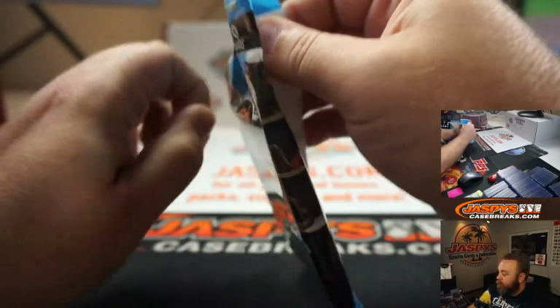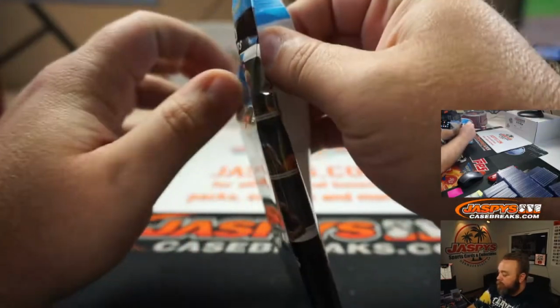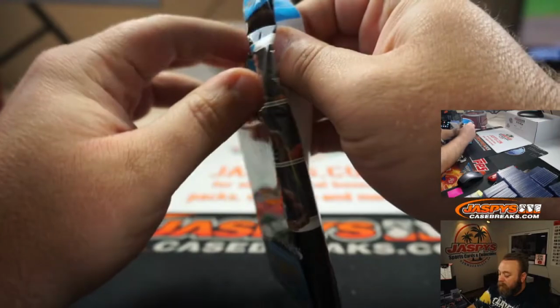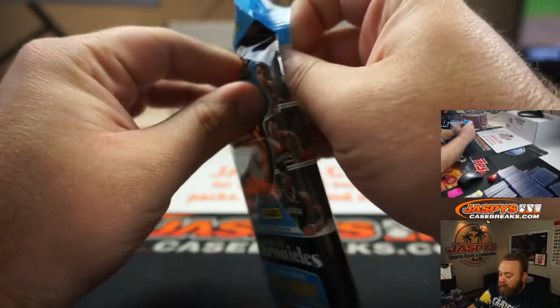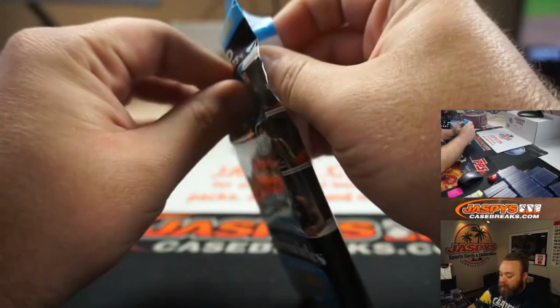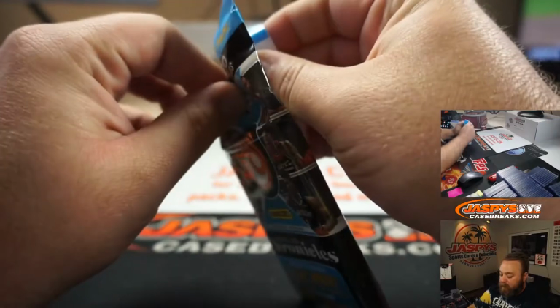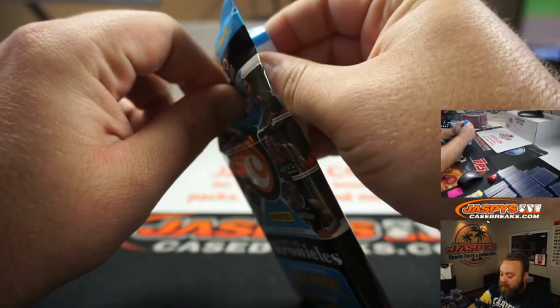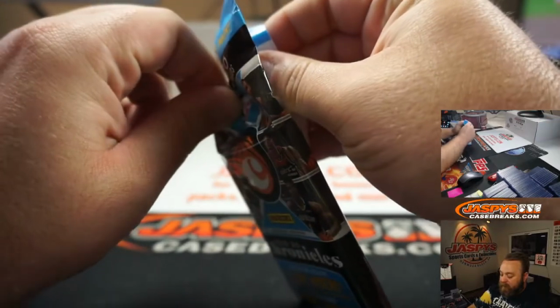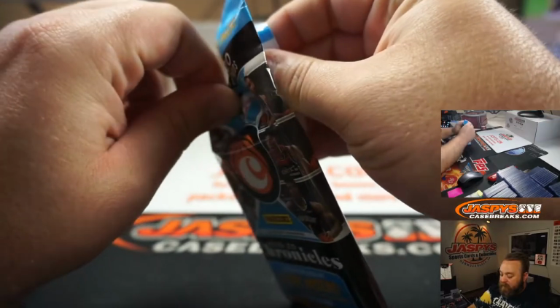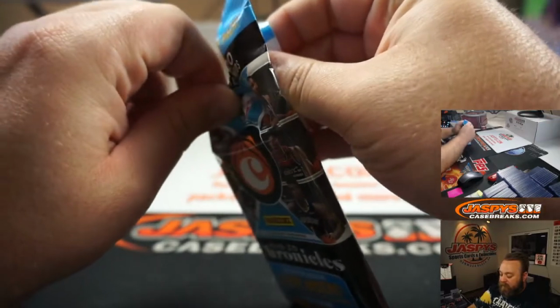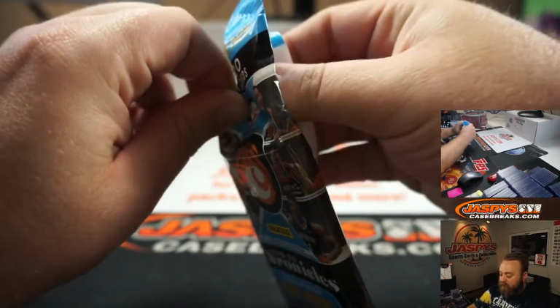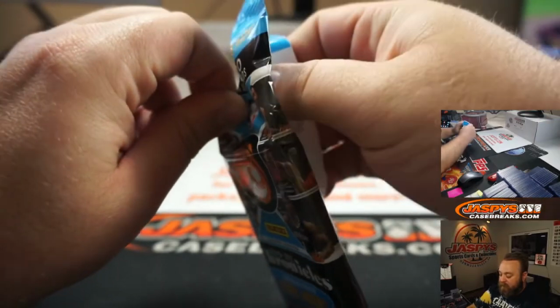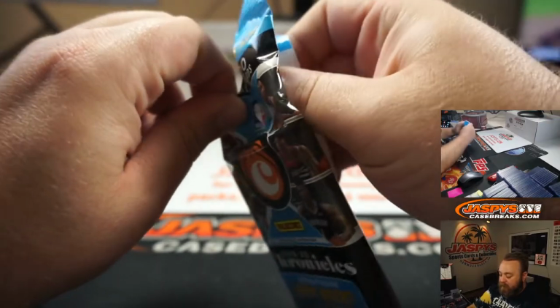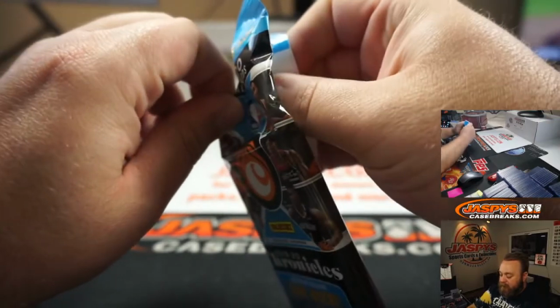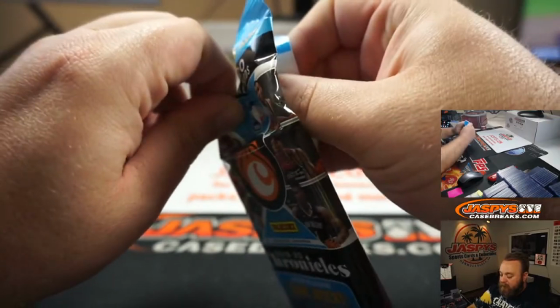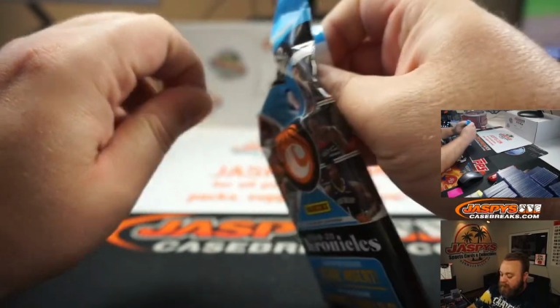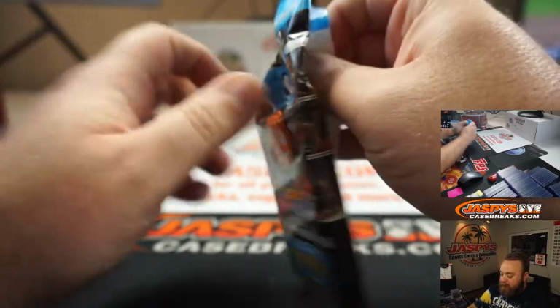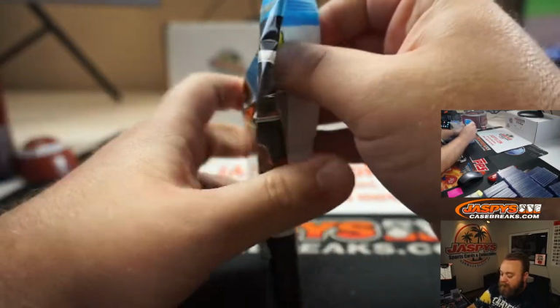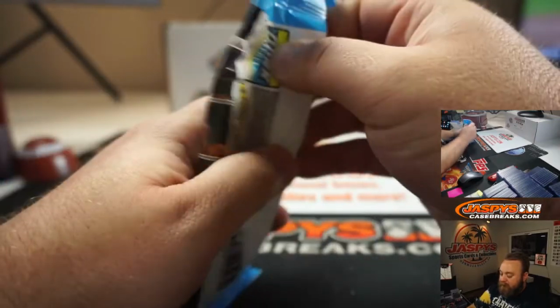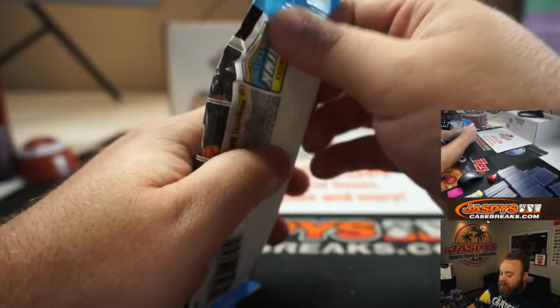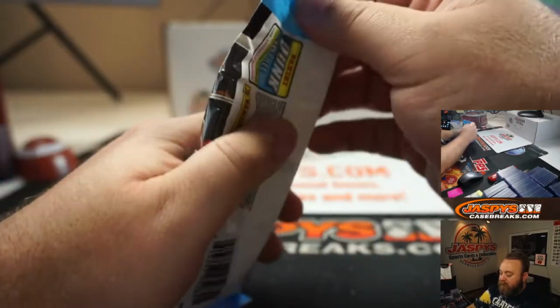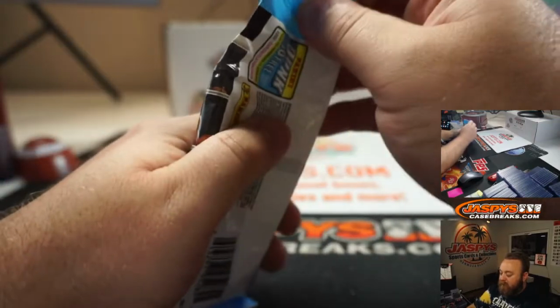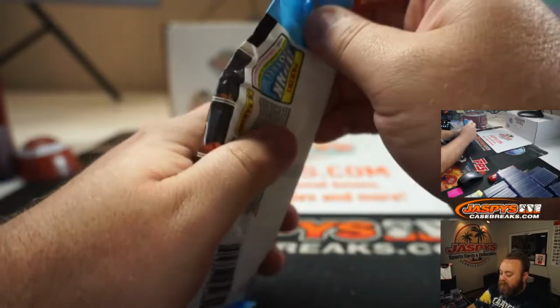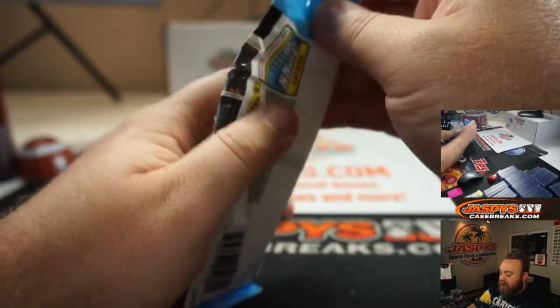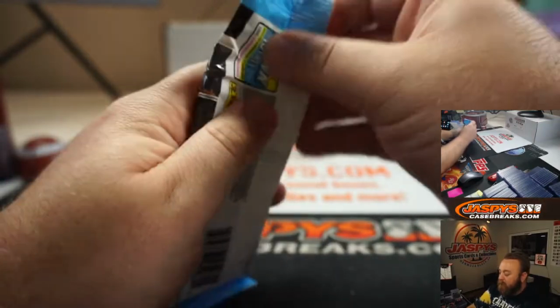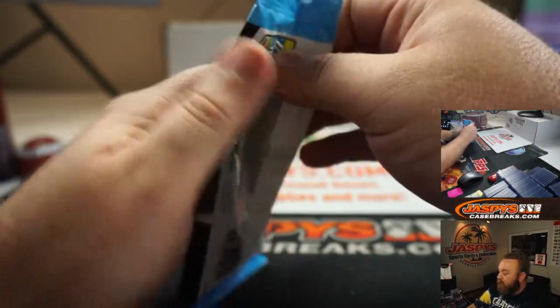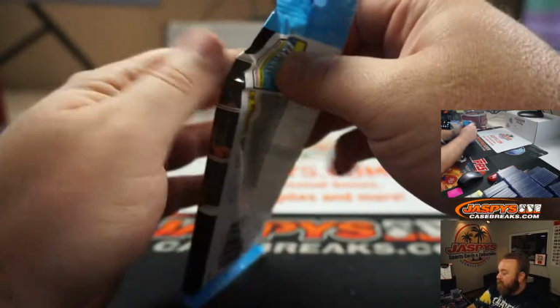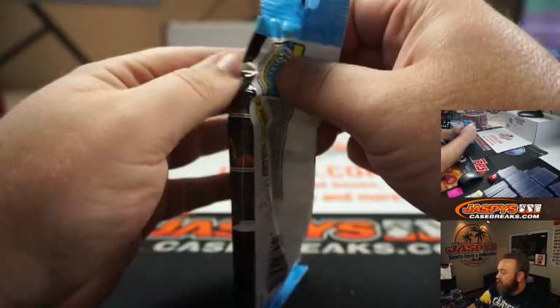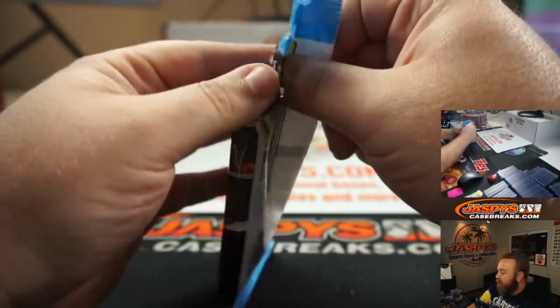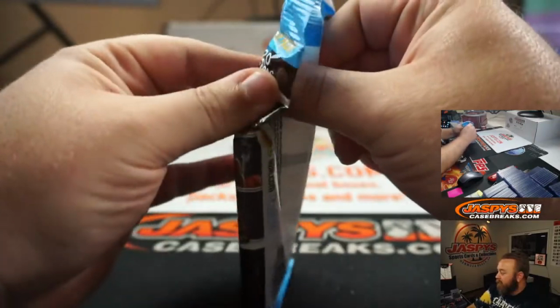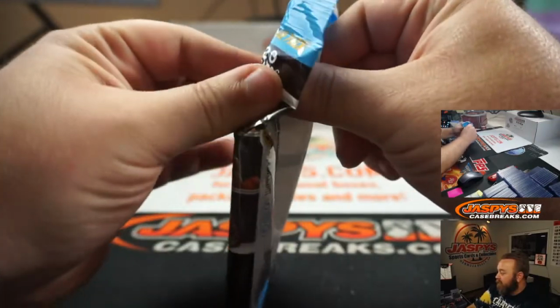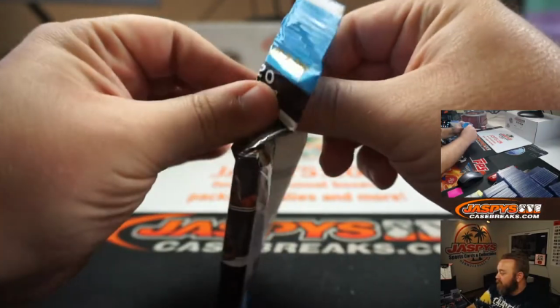Yeah, no problem — fire cards. Trust me, I know. eBay can be kind of a pain sometimes.